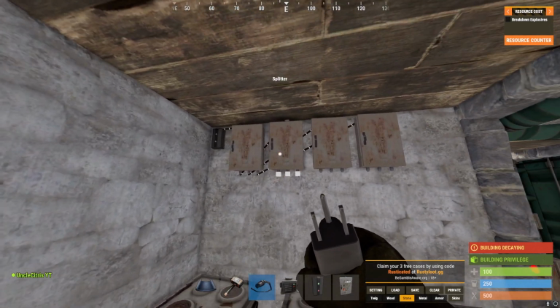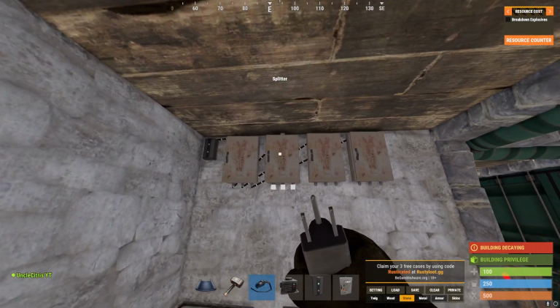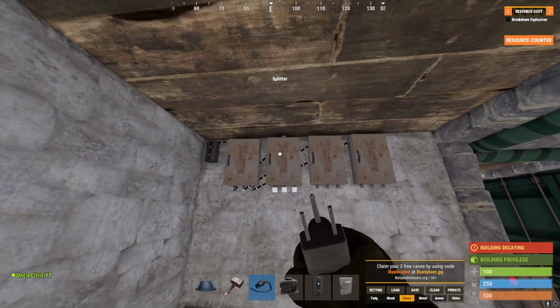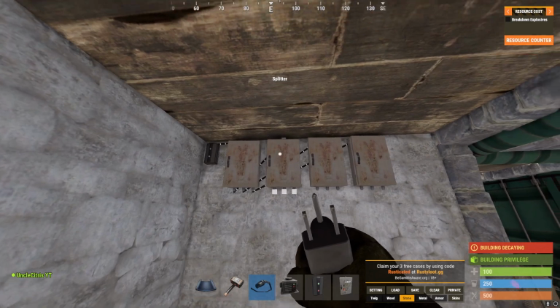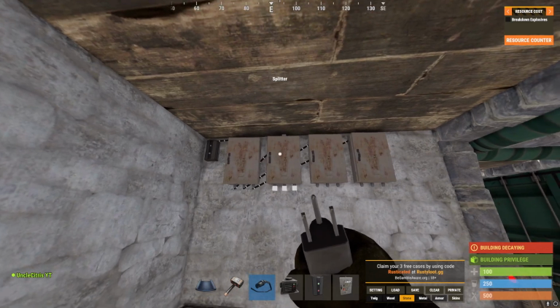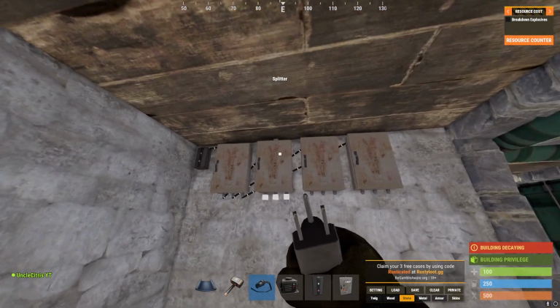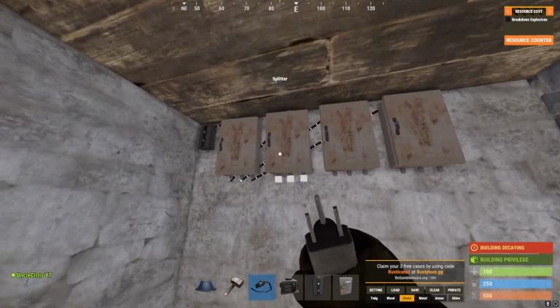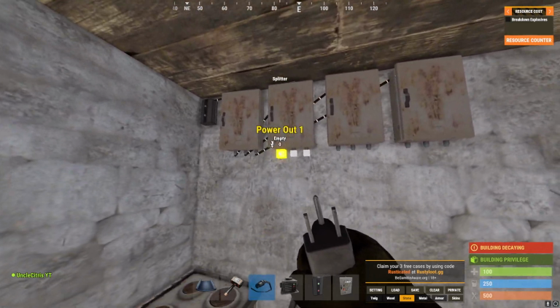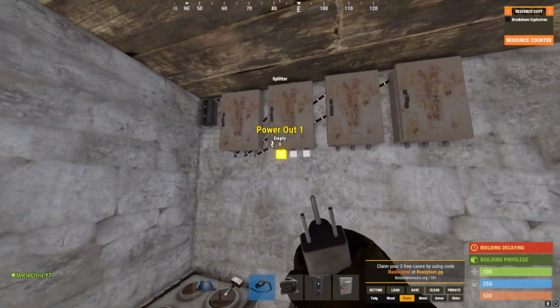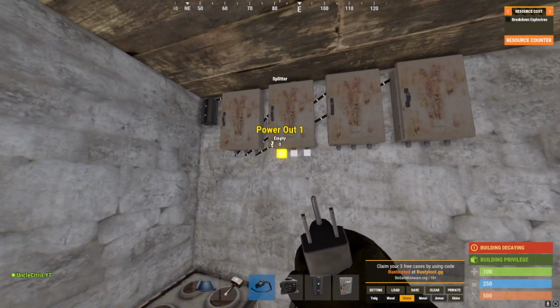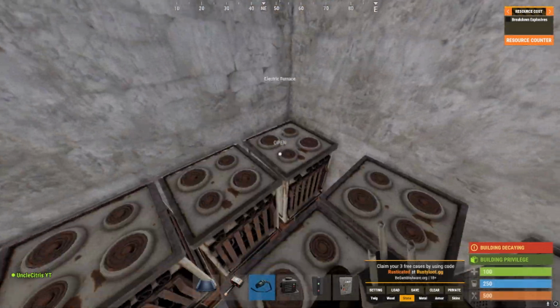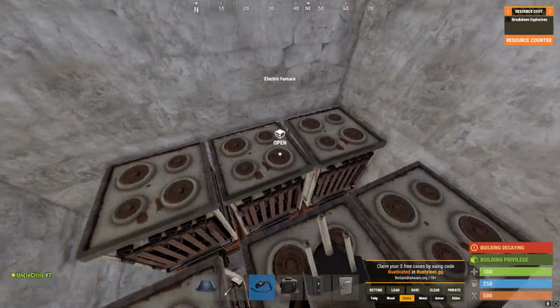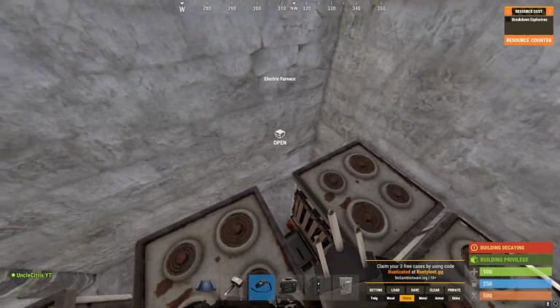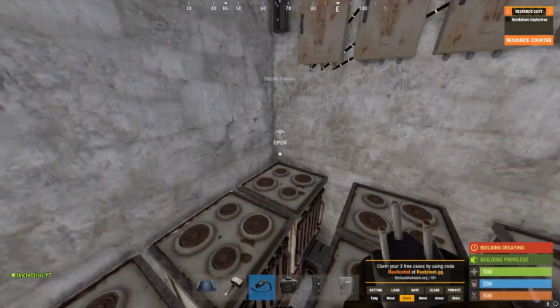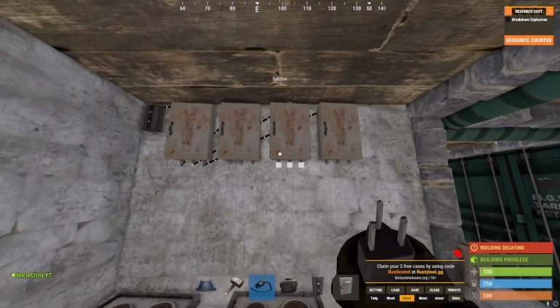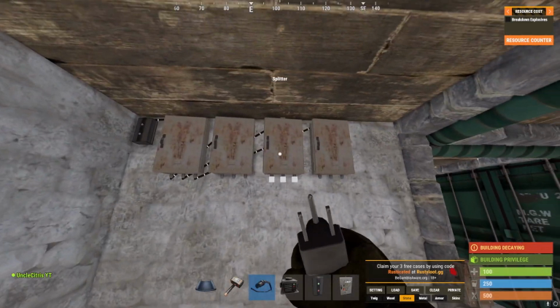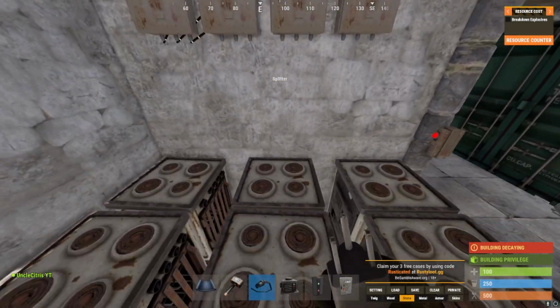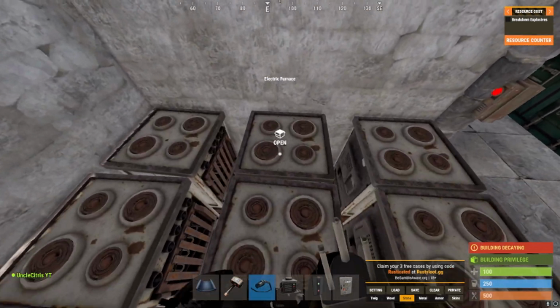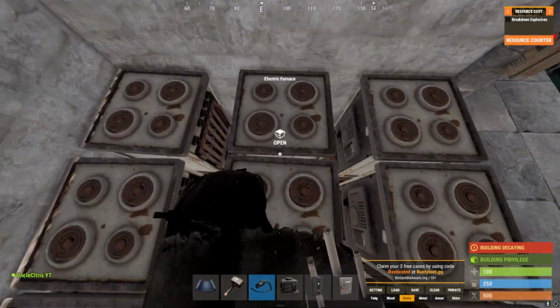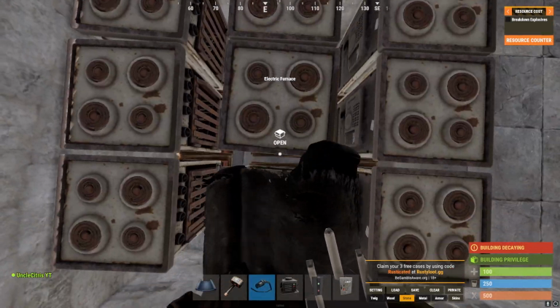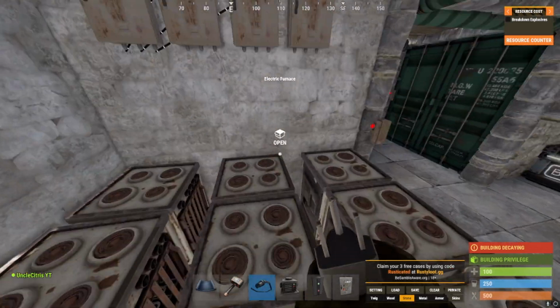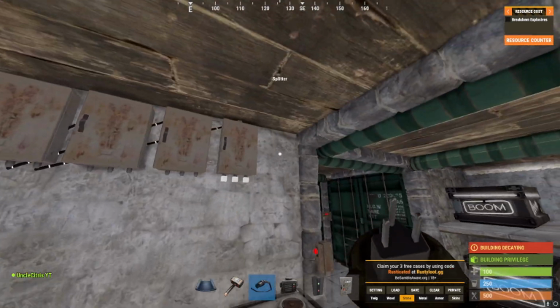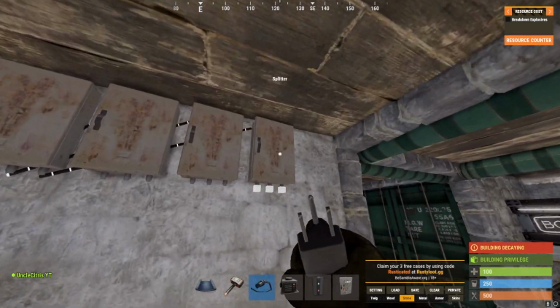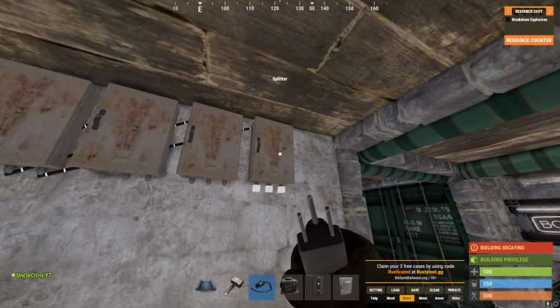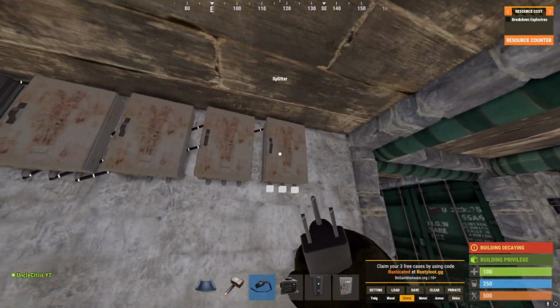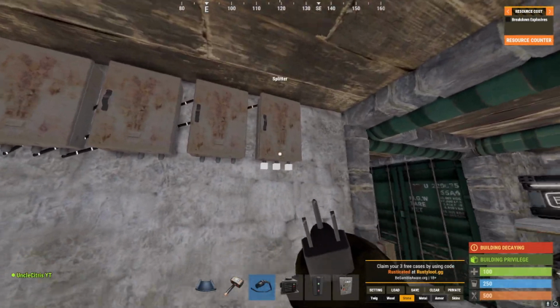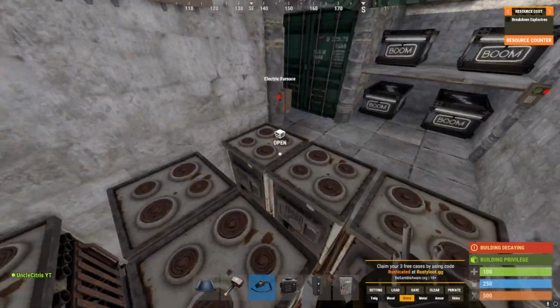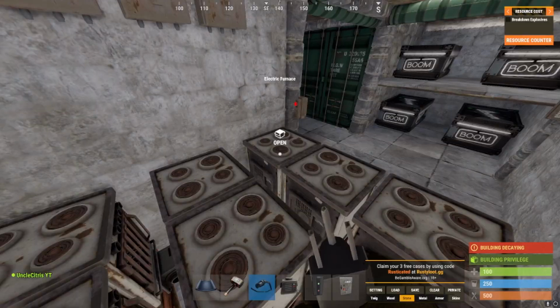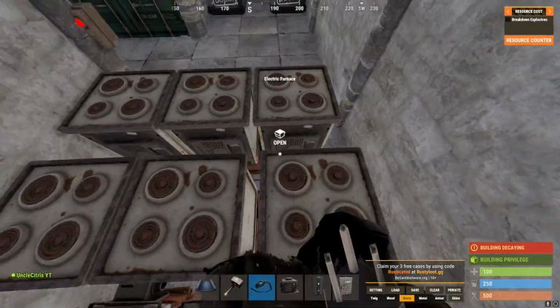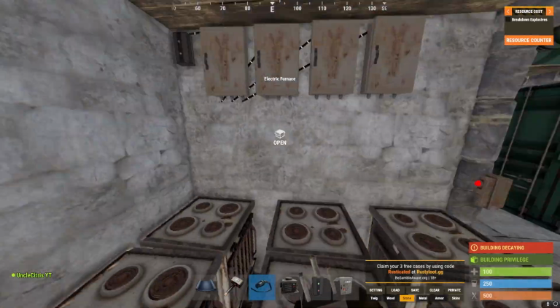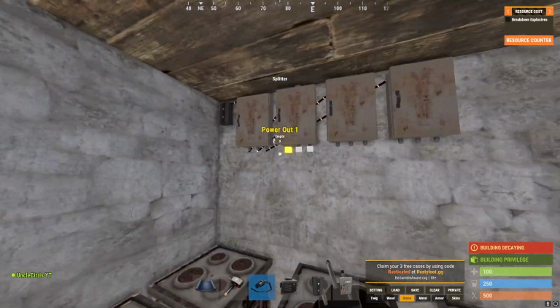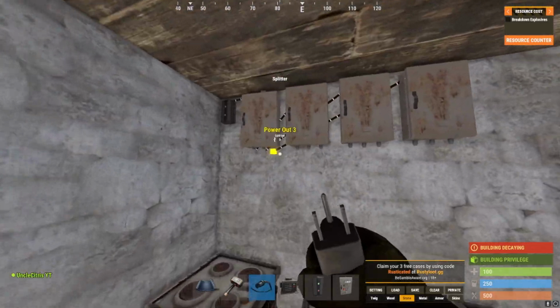Now for the furnaces — from power out on the first splitter we're going to do the back row, the middle splitter will be for the middle row, and the right one will be for the right row.